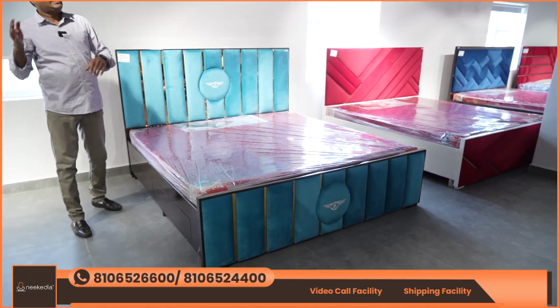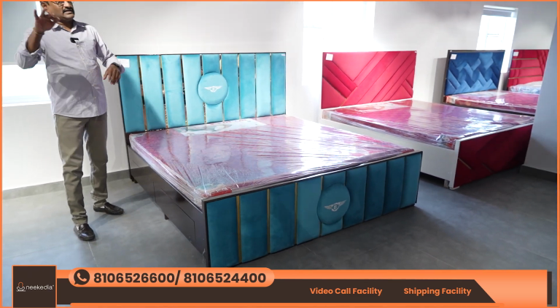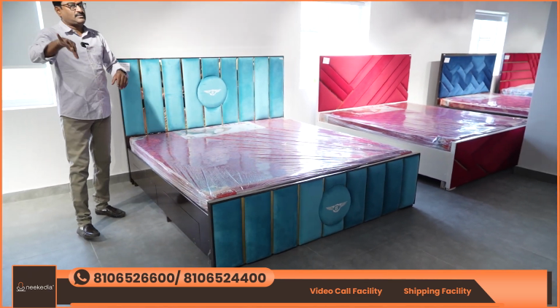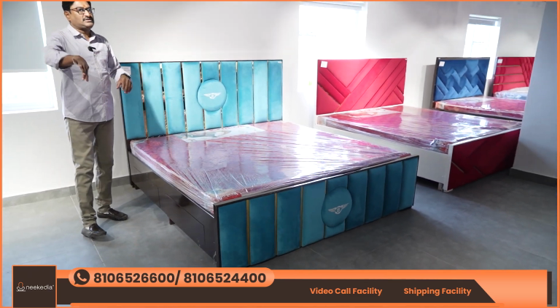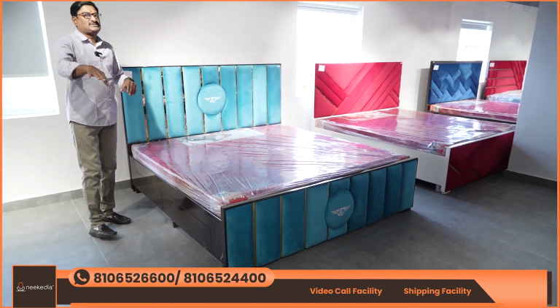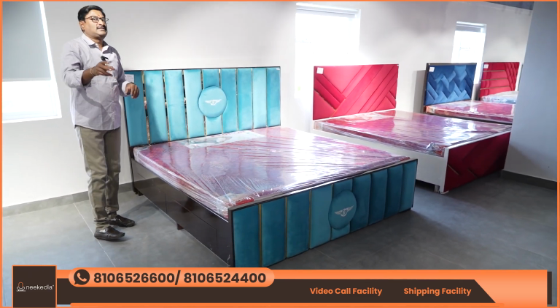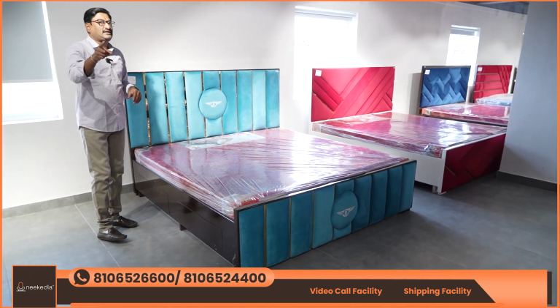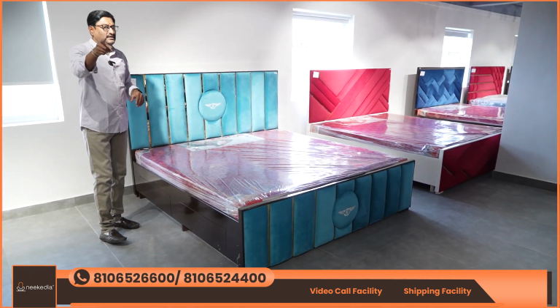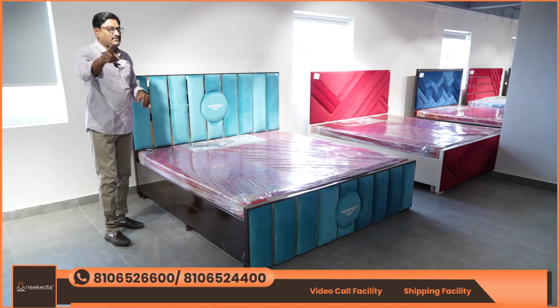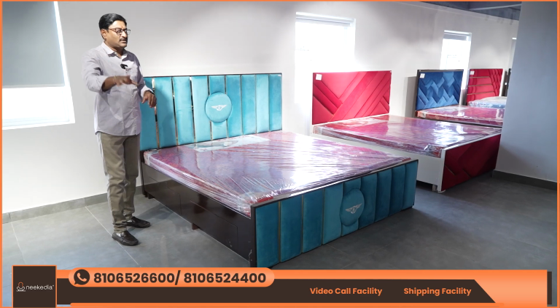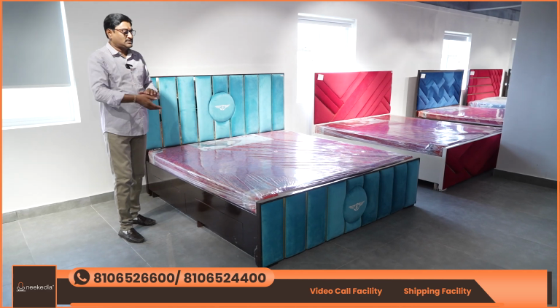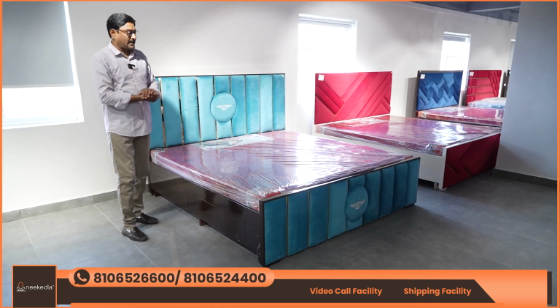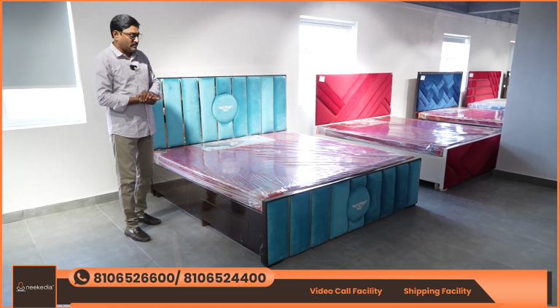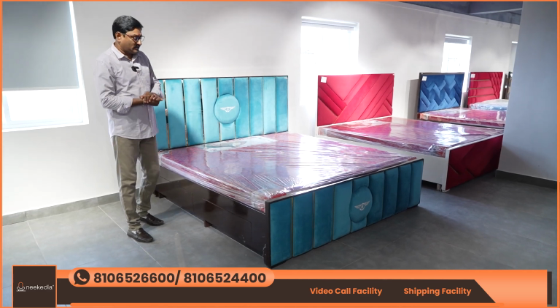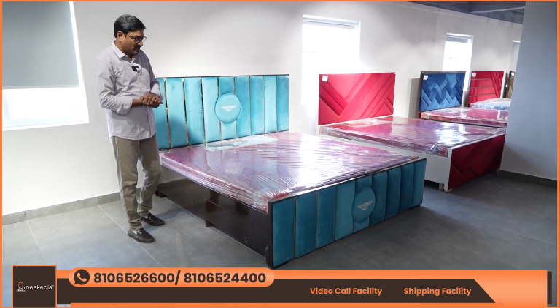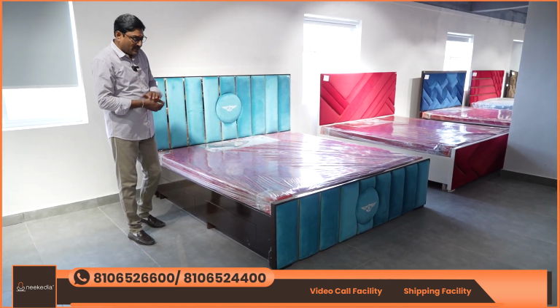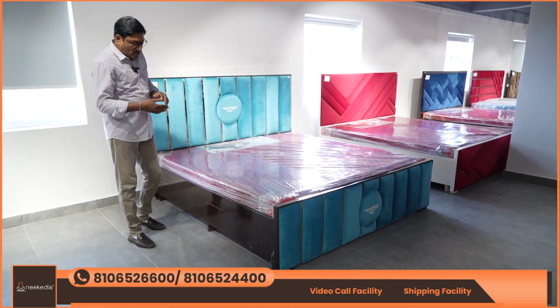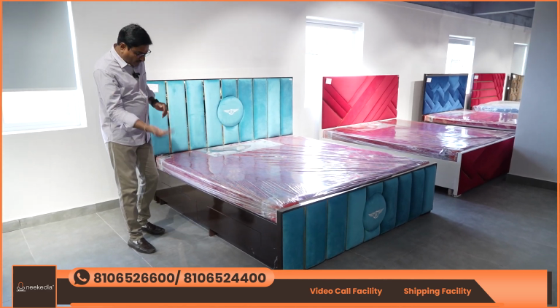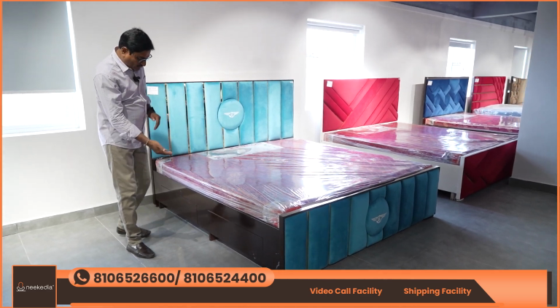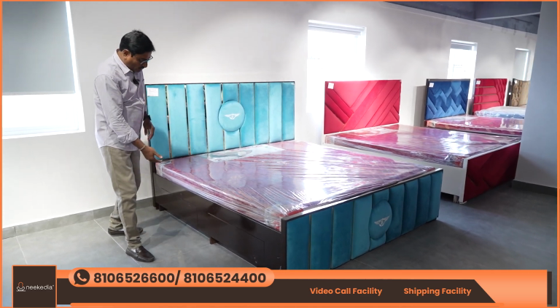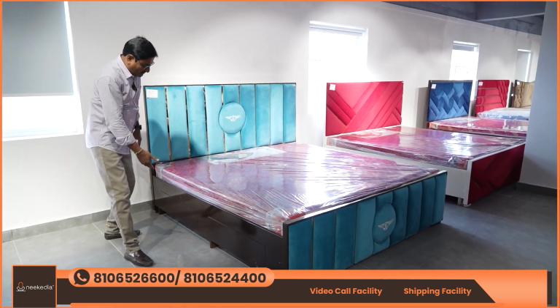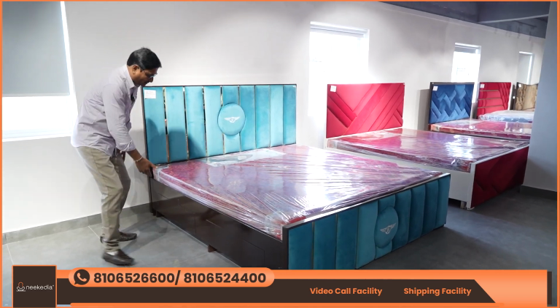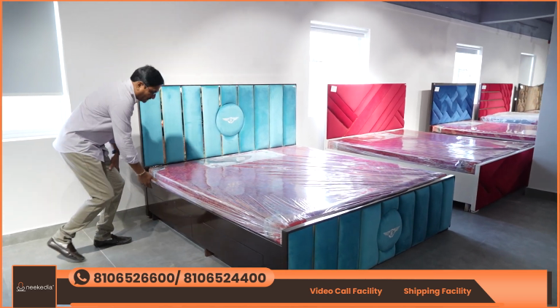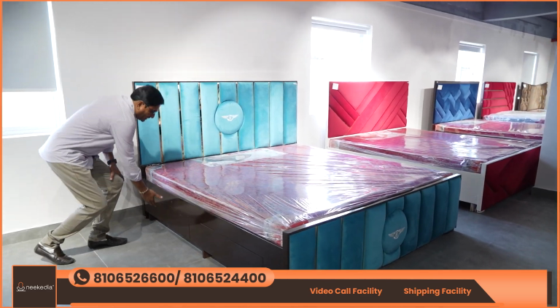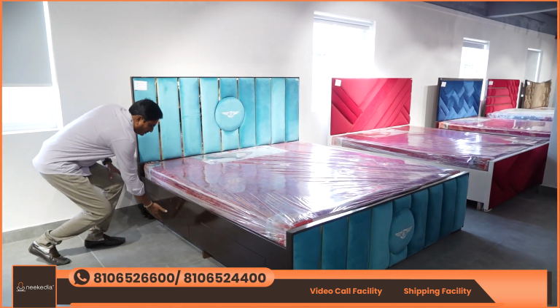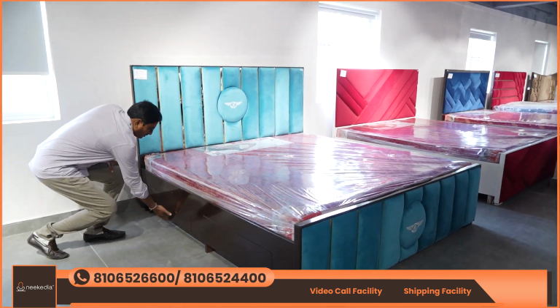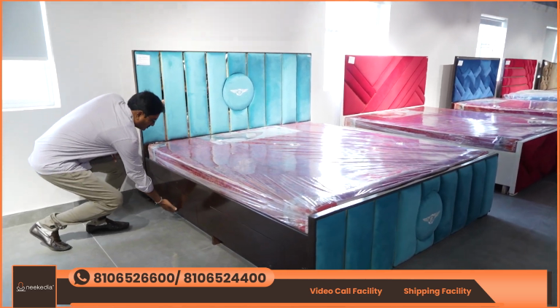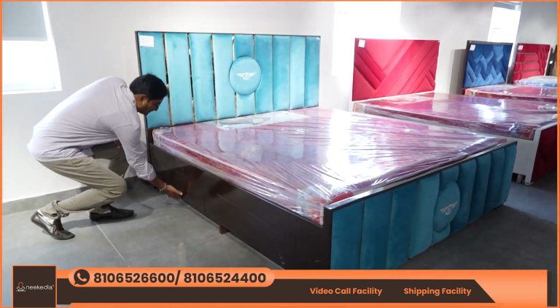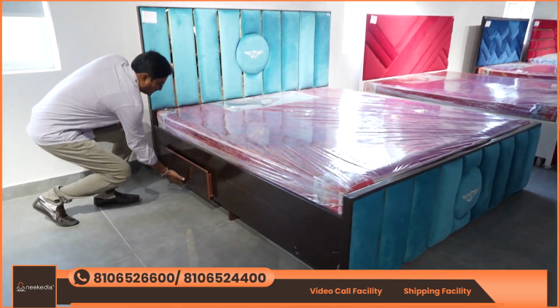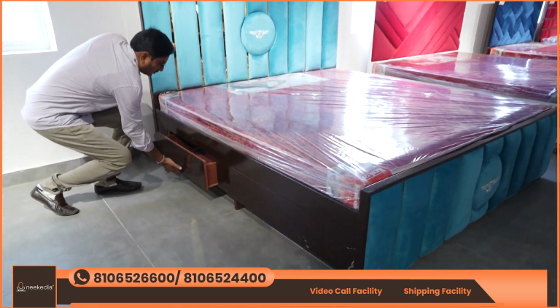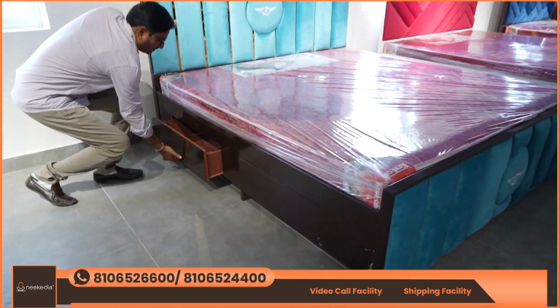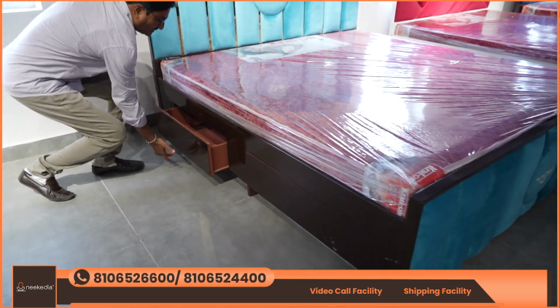It is customizable for the customer, with delivery options. With storage, we have two drawers — one set — and top lifting.